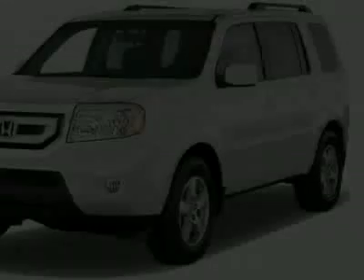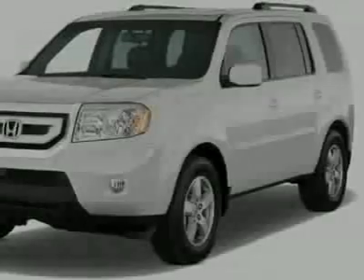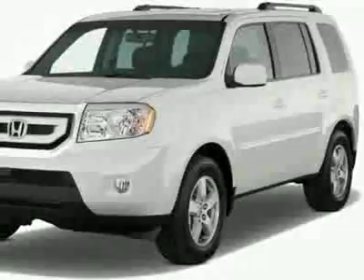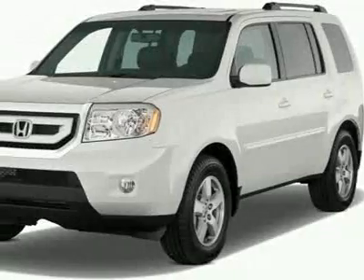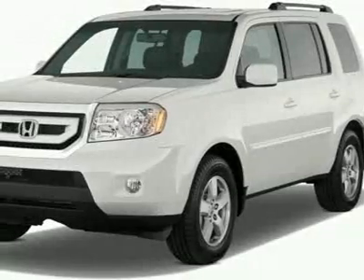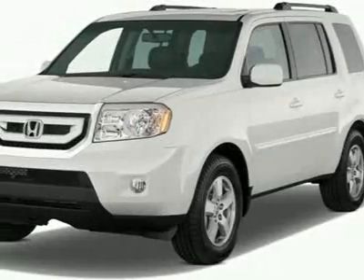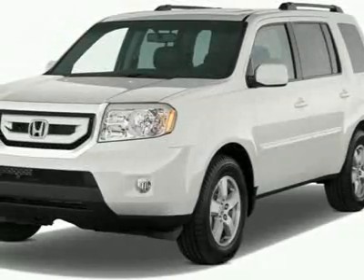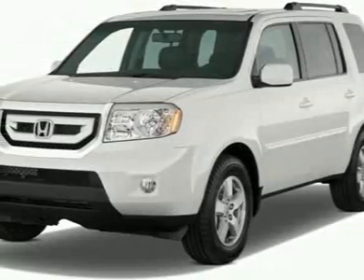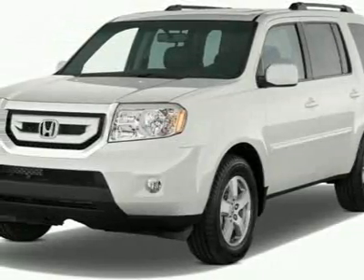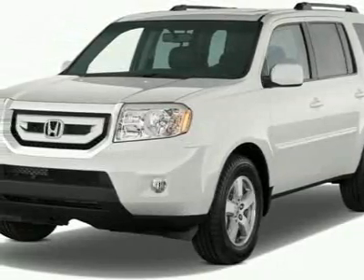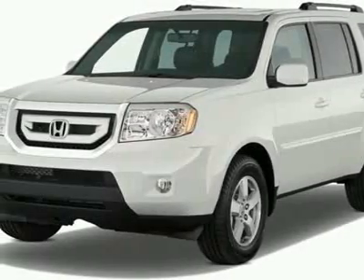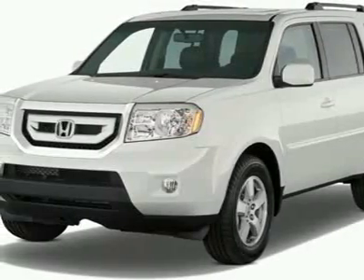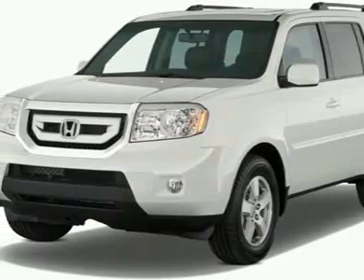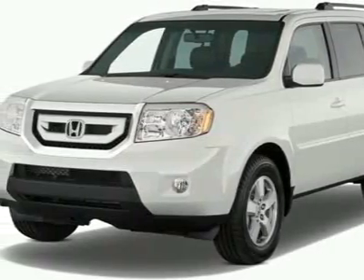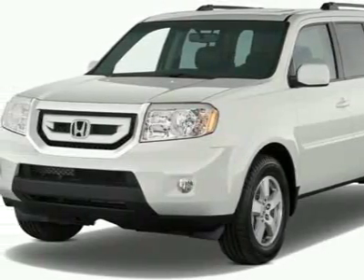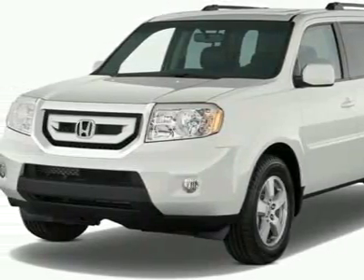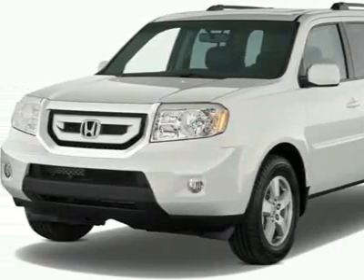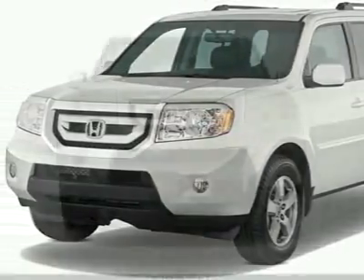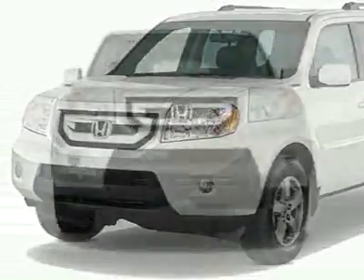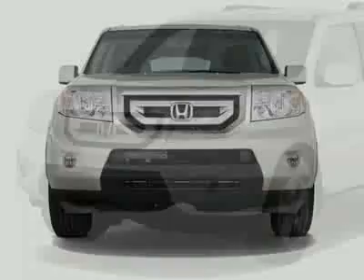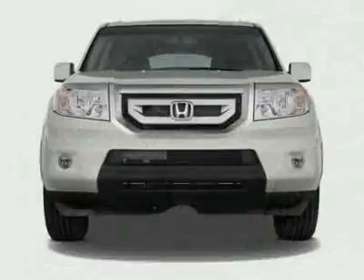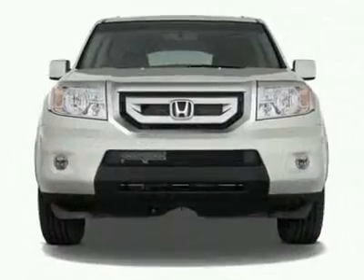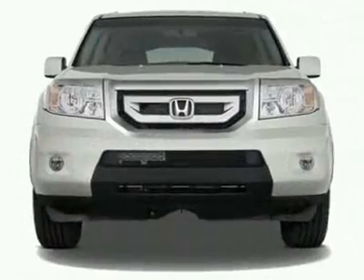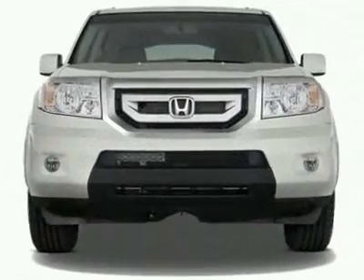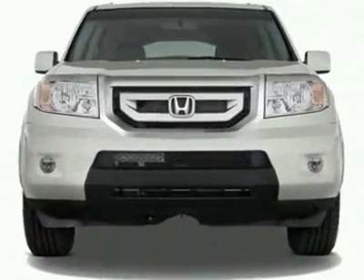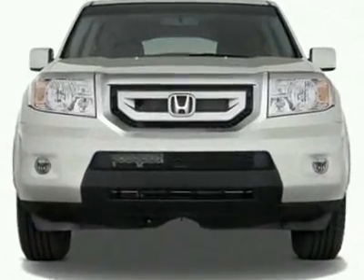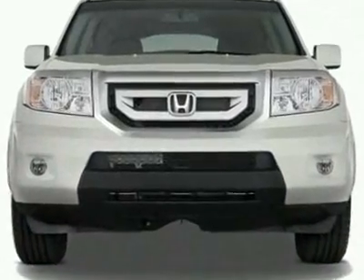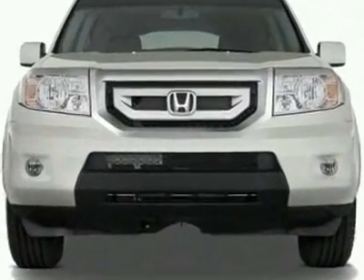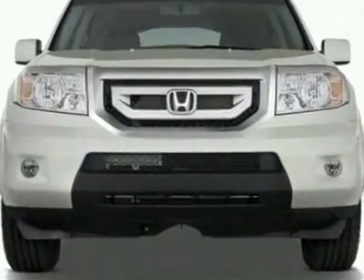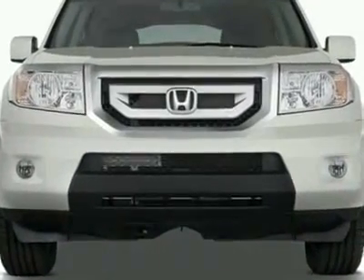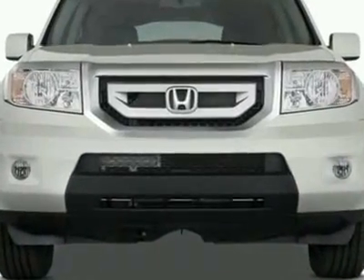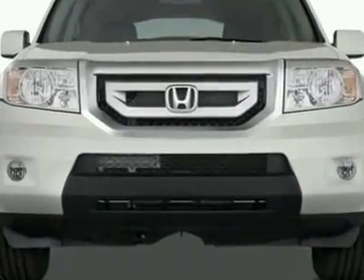Take a look at this new 2011 Honda Pilot XL. For your protection, this vehicle has a full factory warranty.